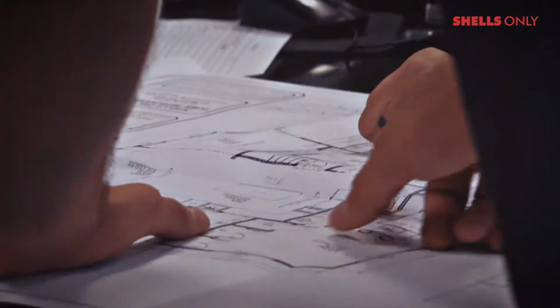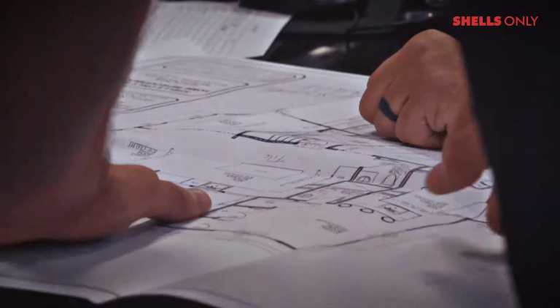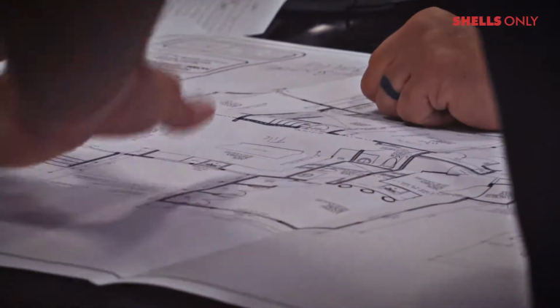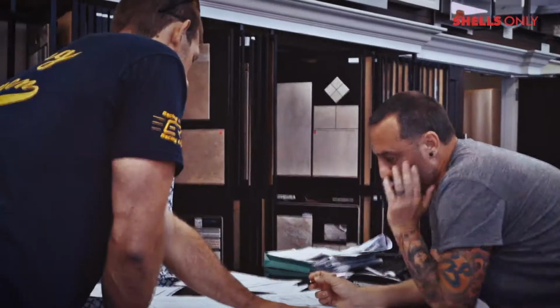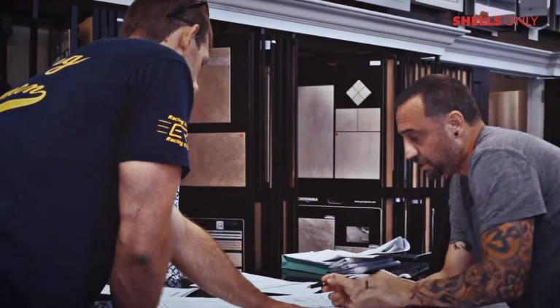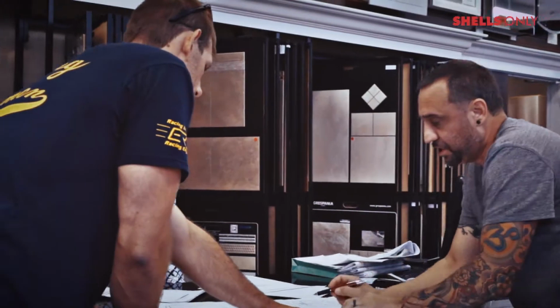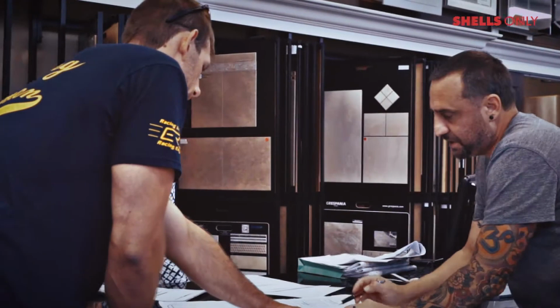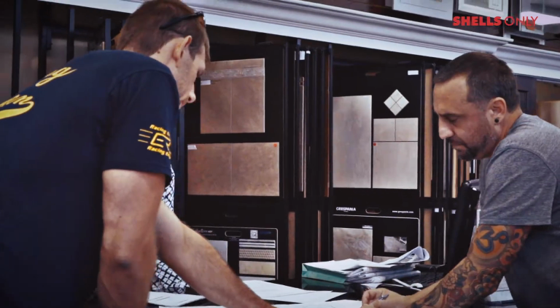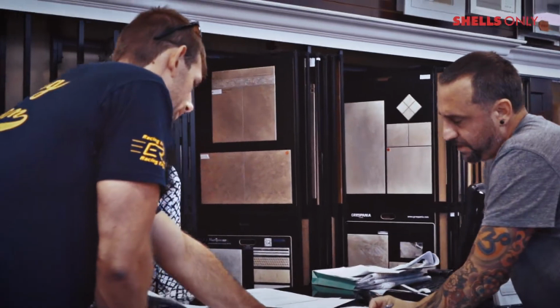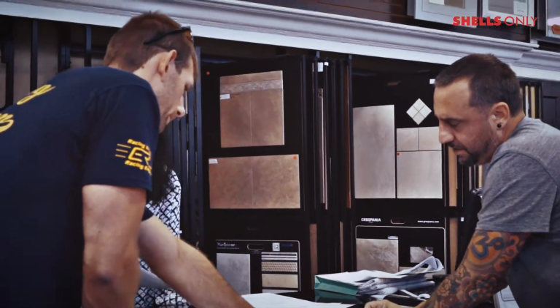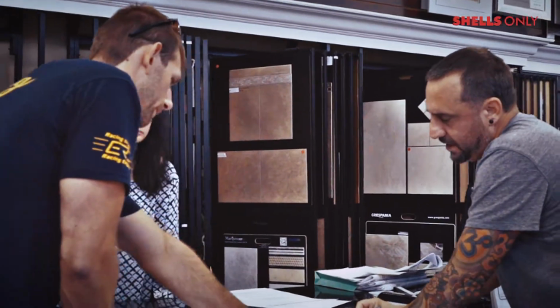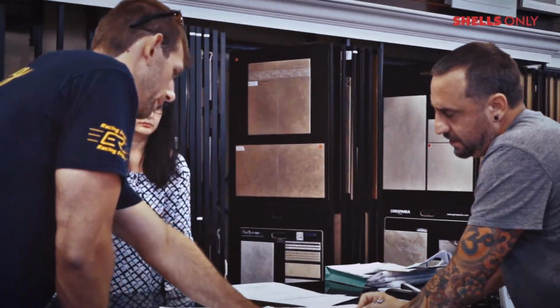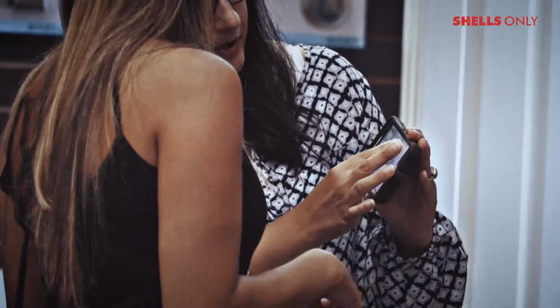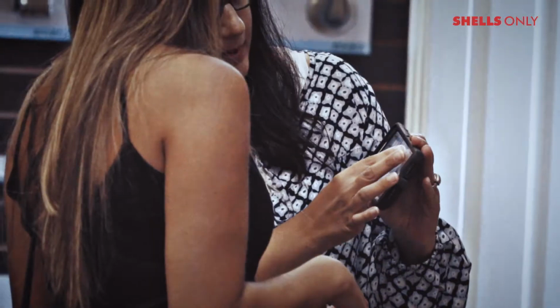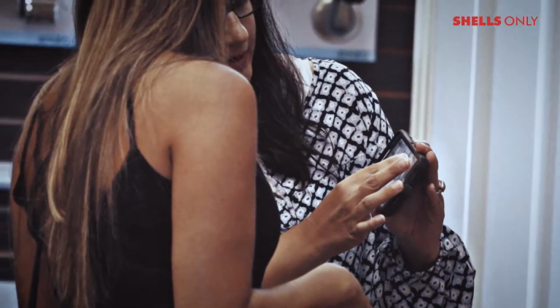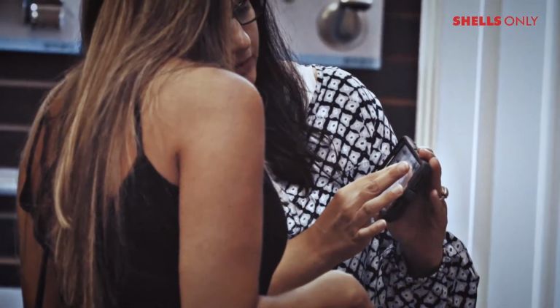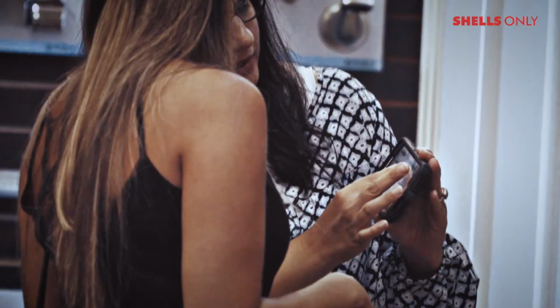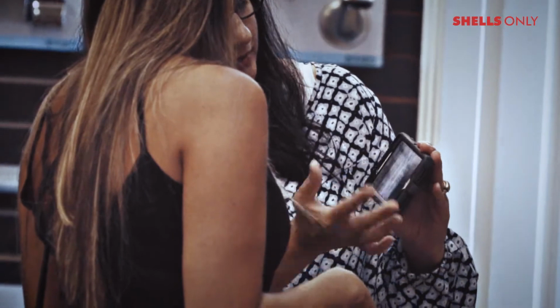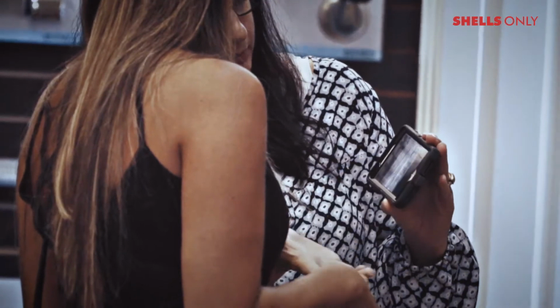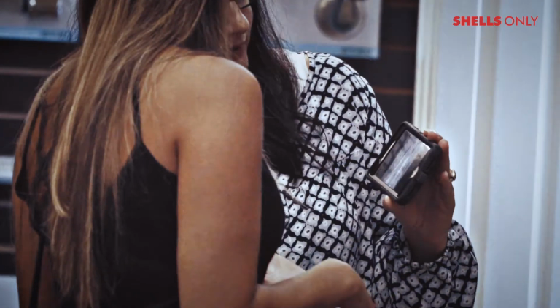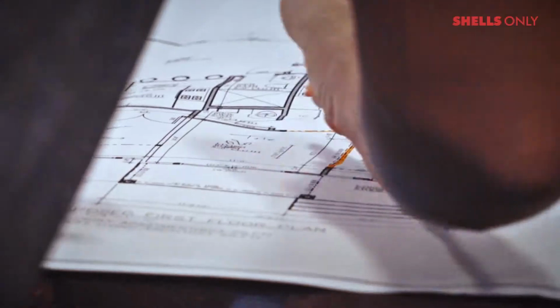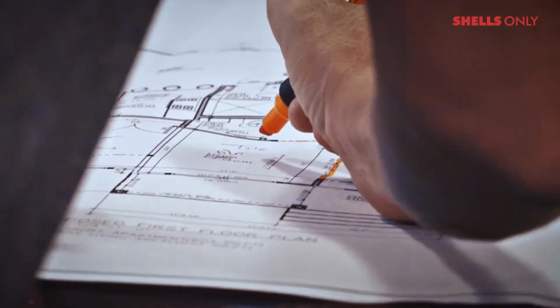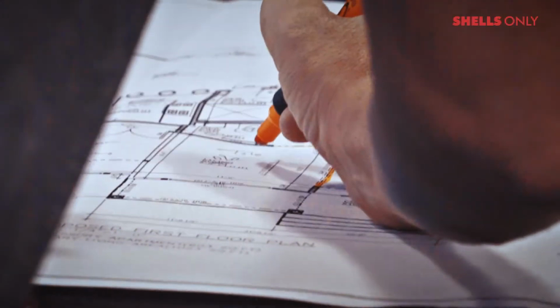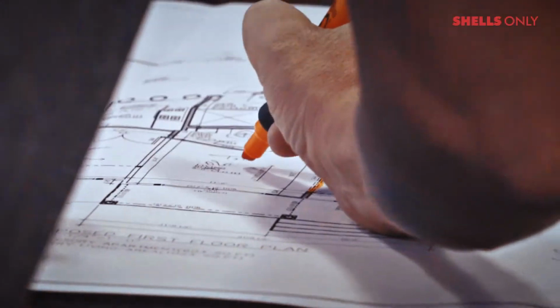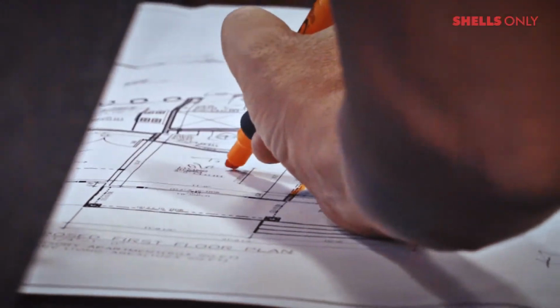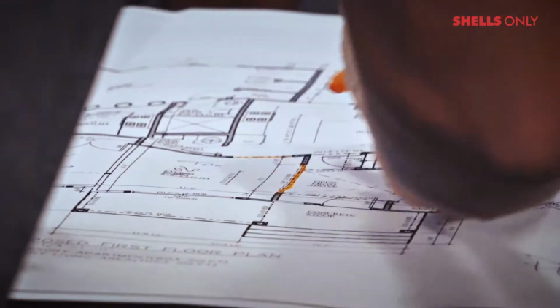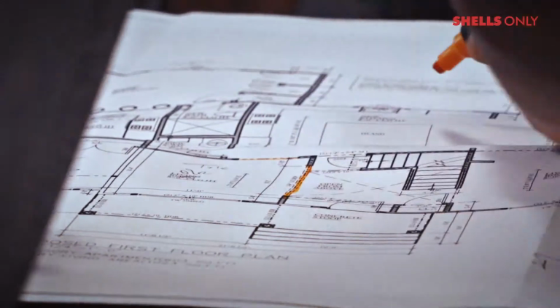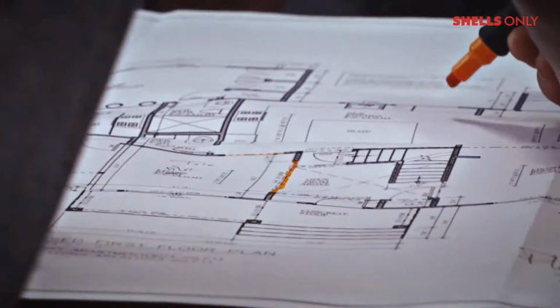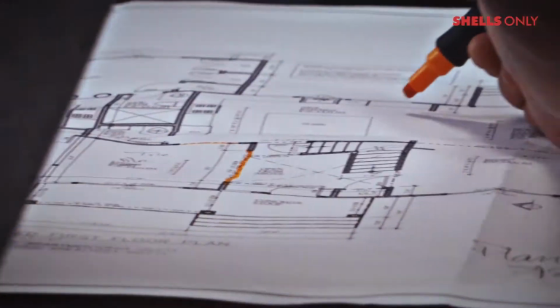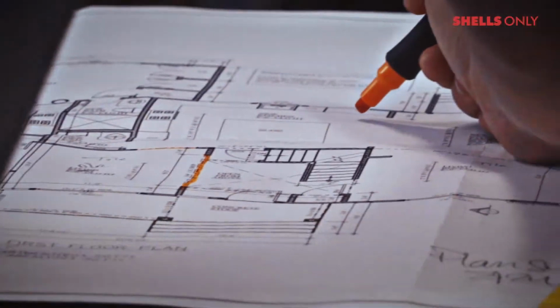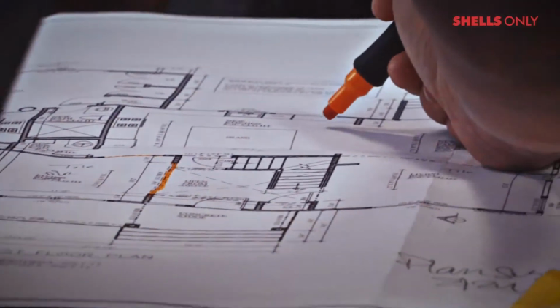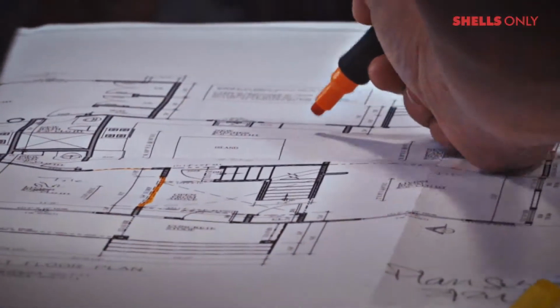We went to a different architect first, then we came here. They found a lot of holes in the plans, so you guys helped us out with a lot of the modifications.